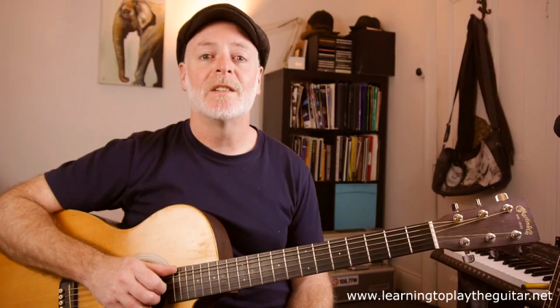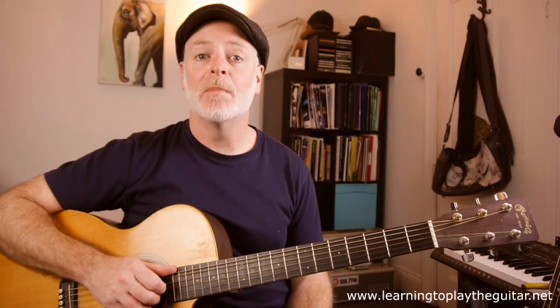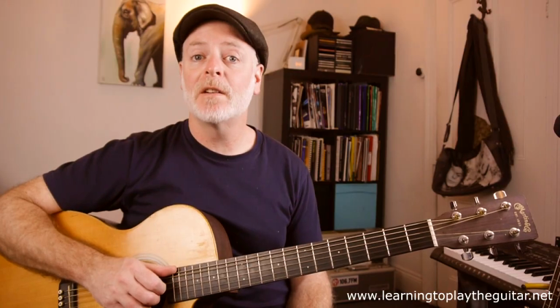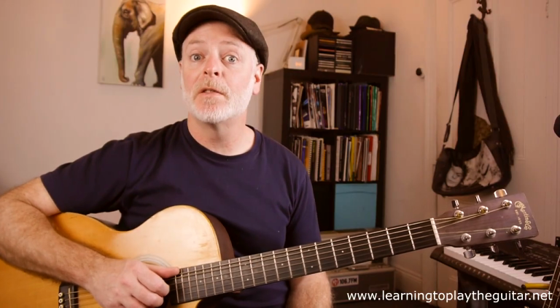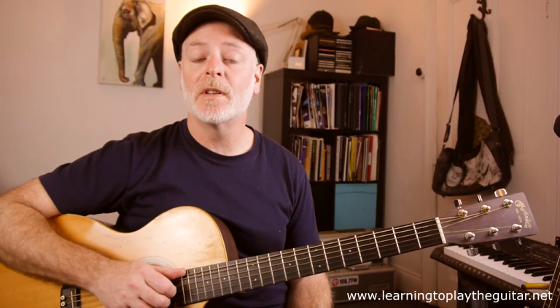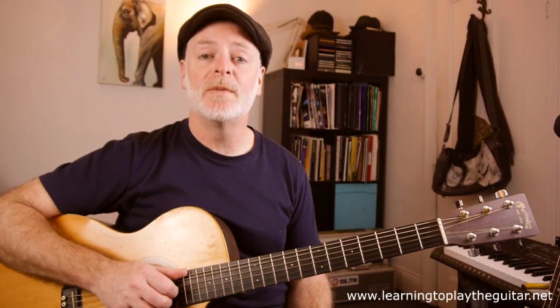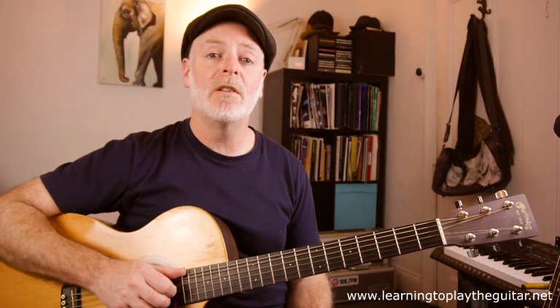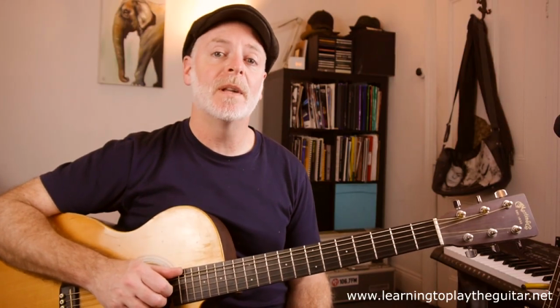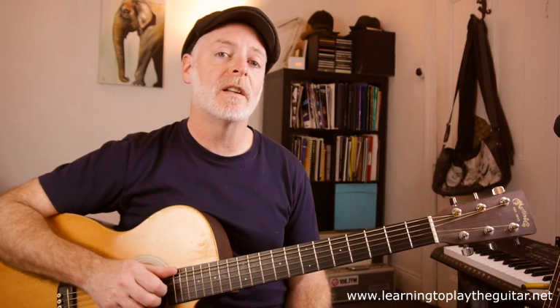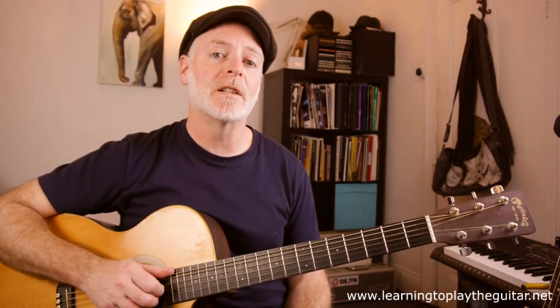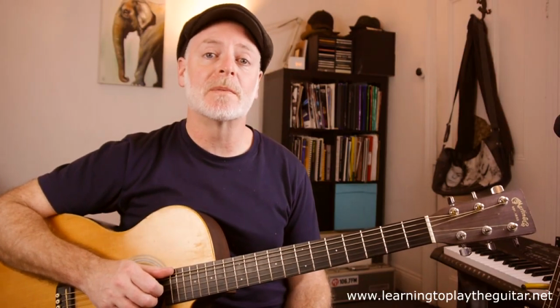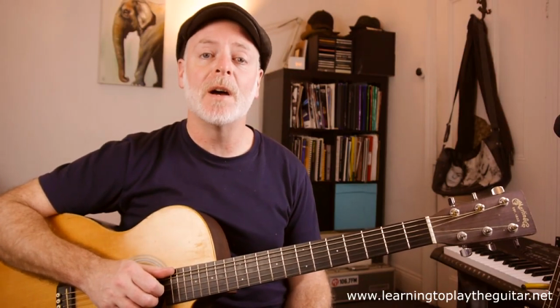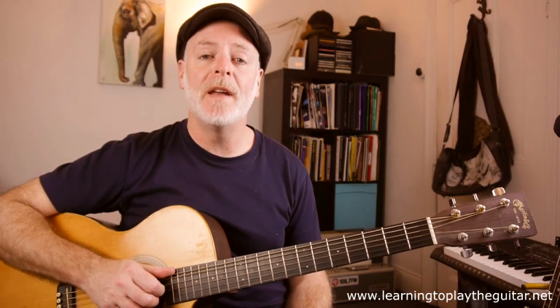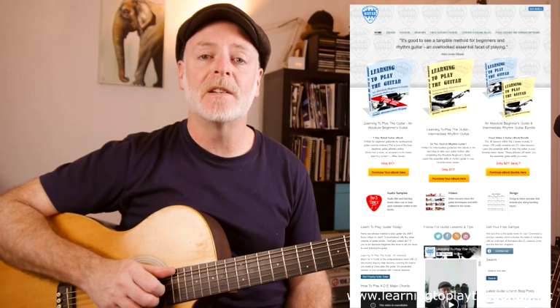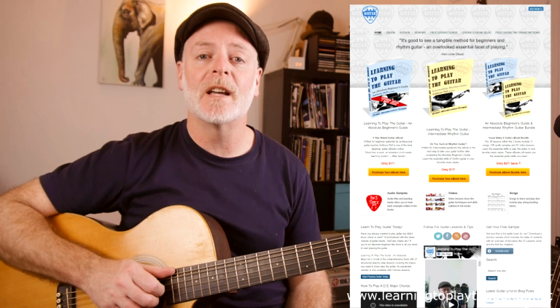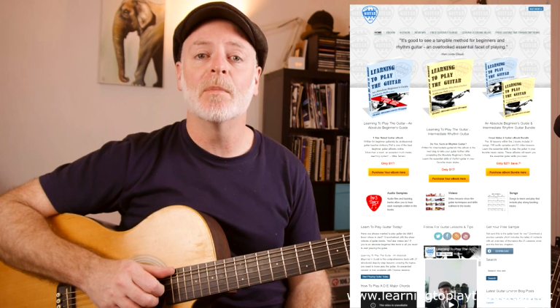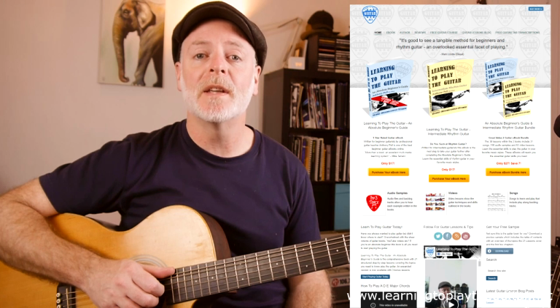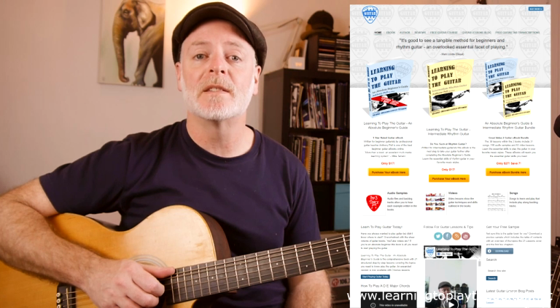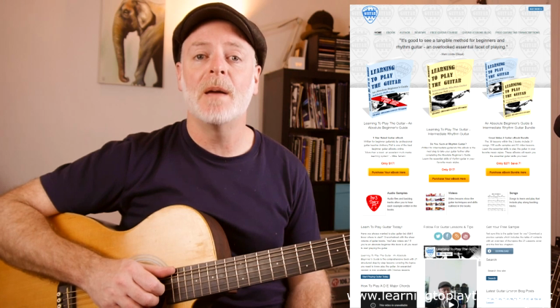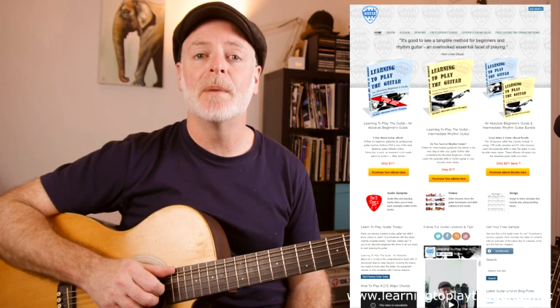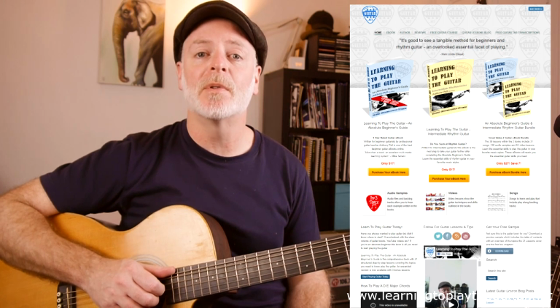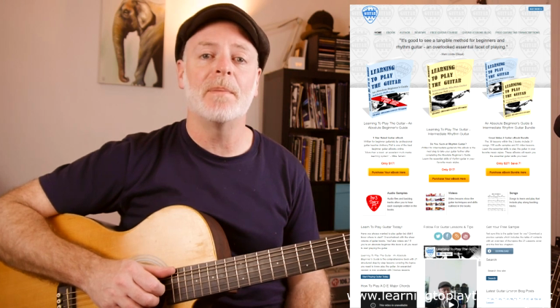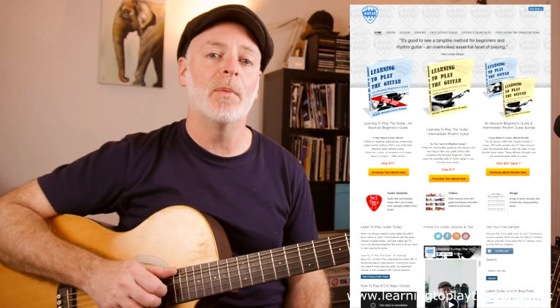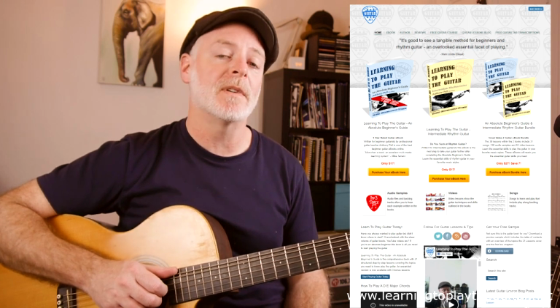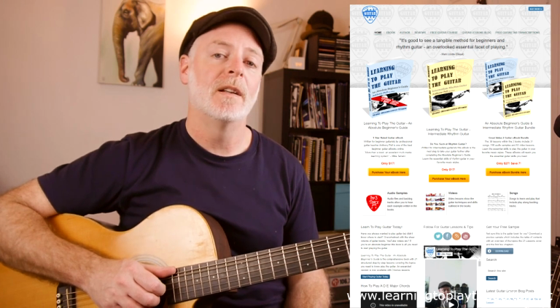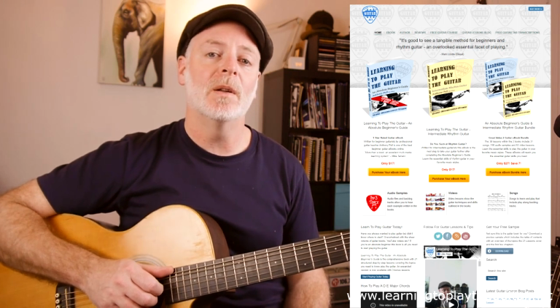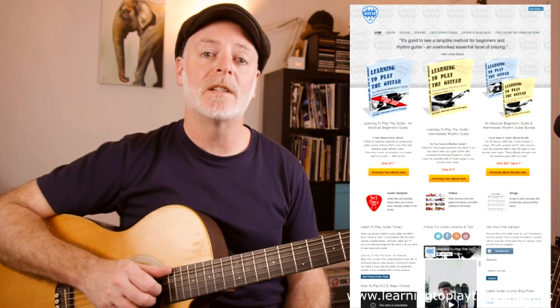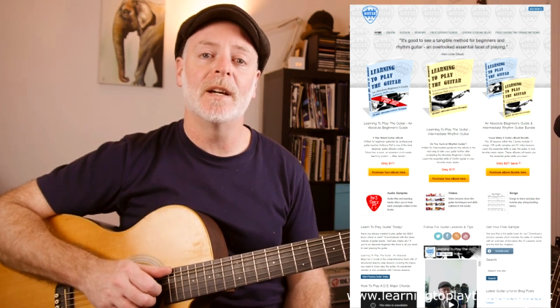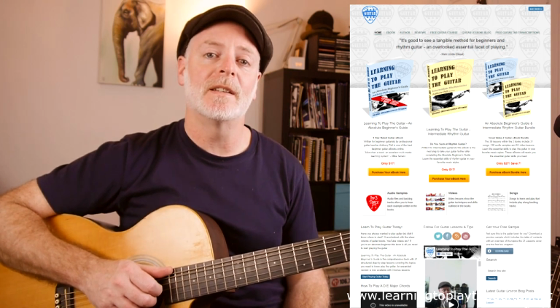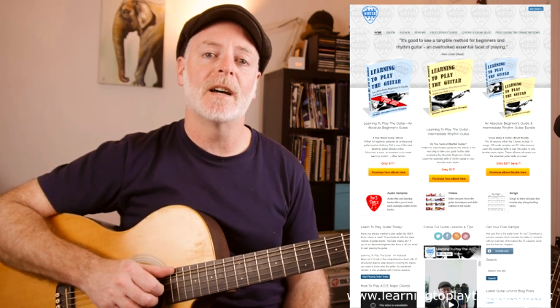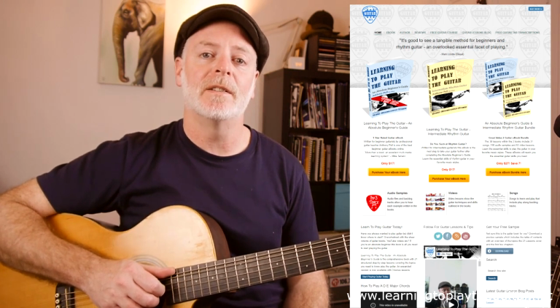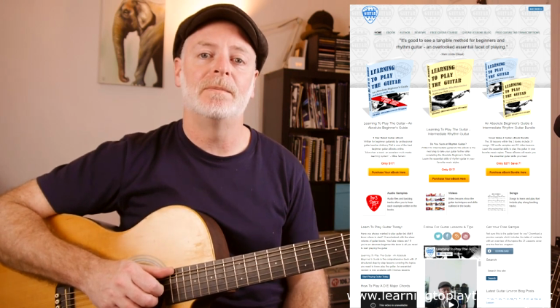Just a reminder, if you're enjoying this video, please like and subscribe, and you can check out more lessons and my books at my website, learningtoplaytheguitar.net.